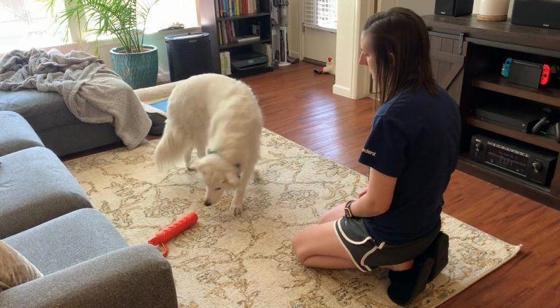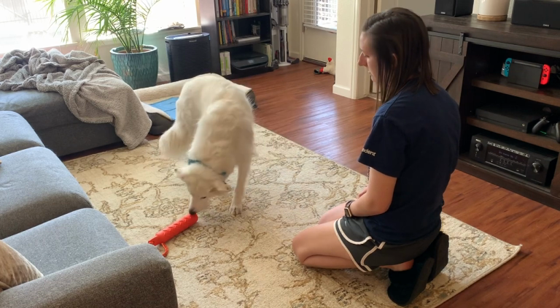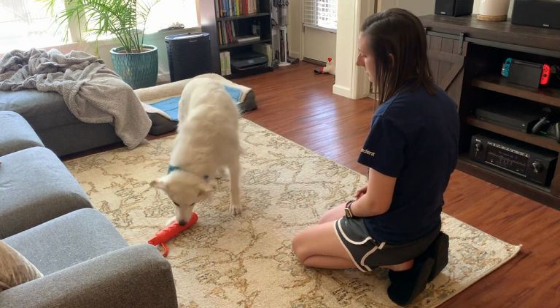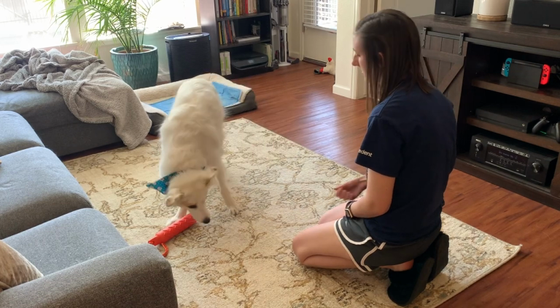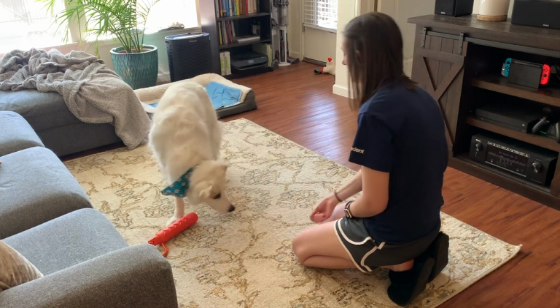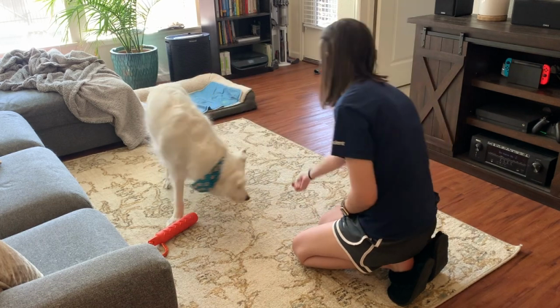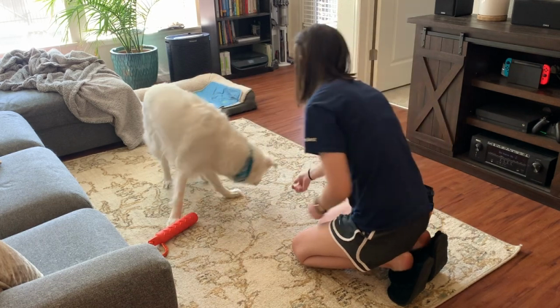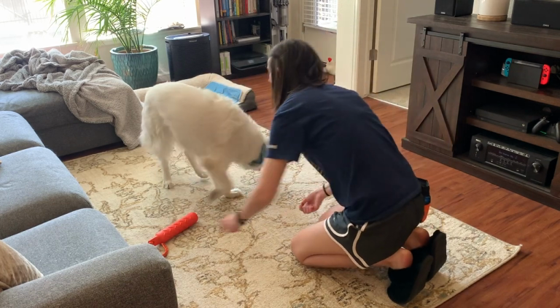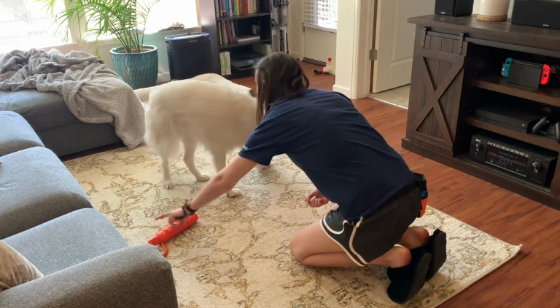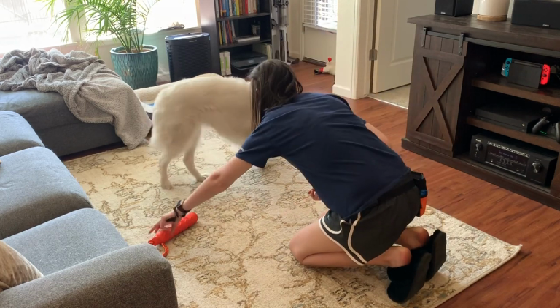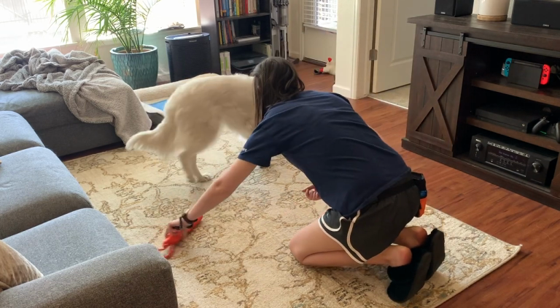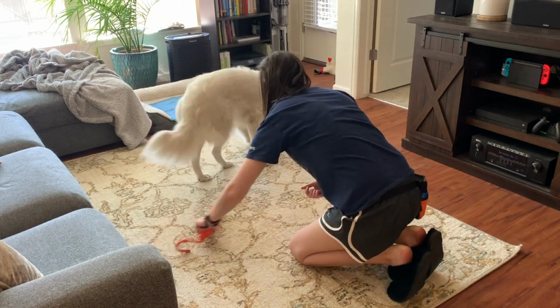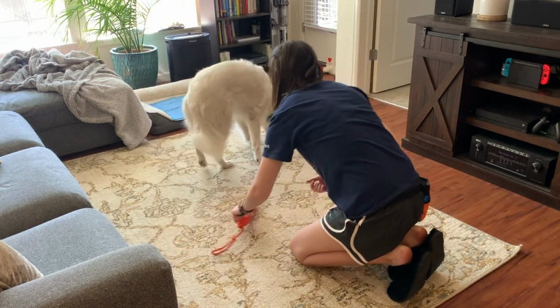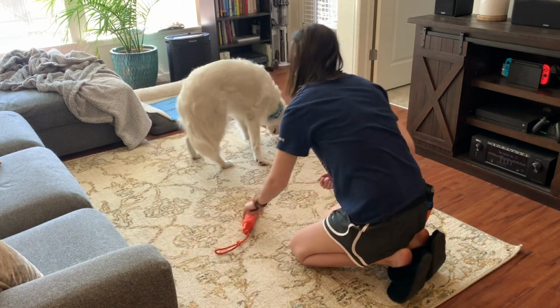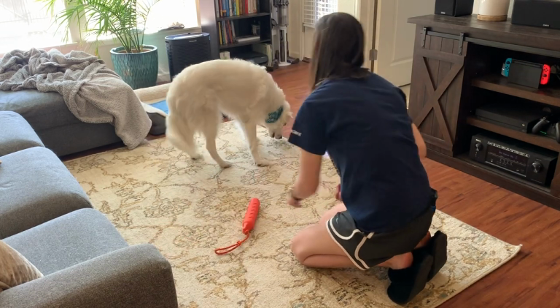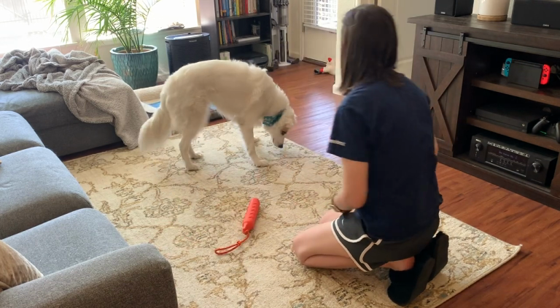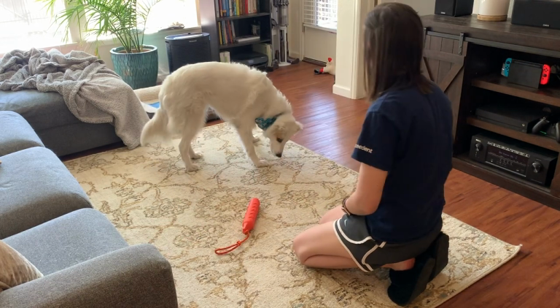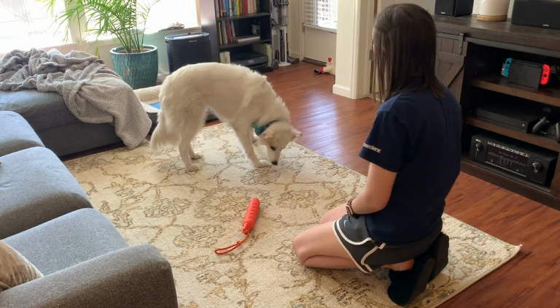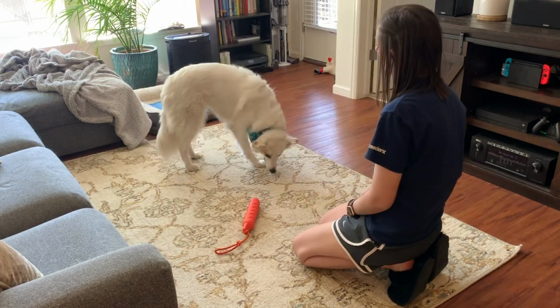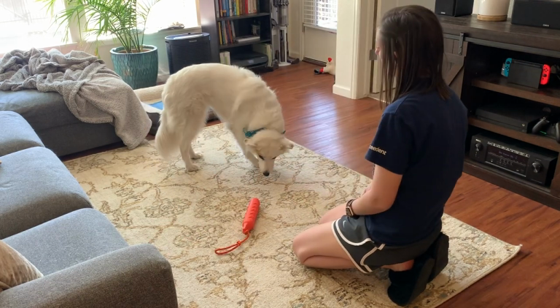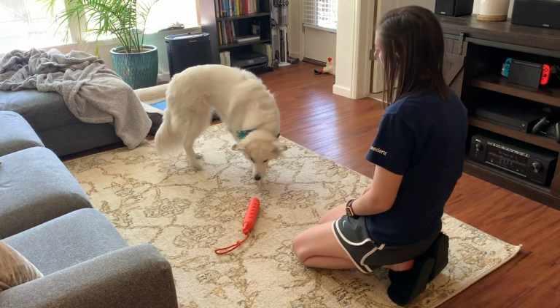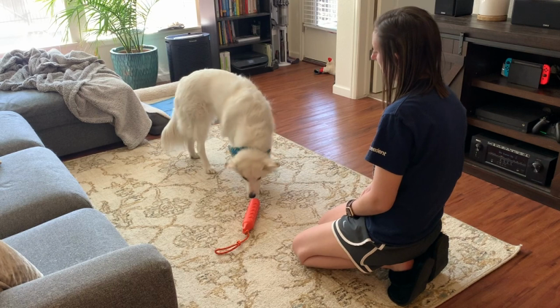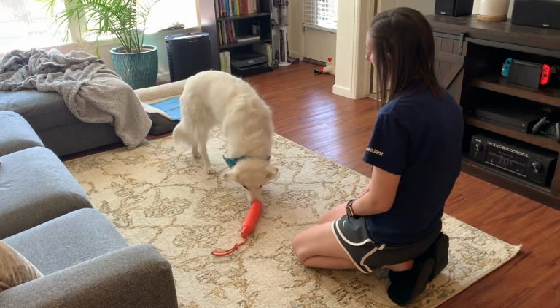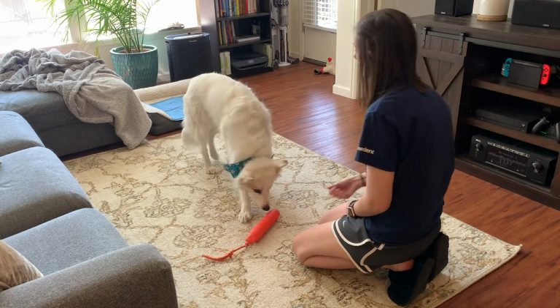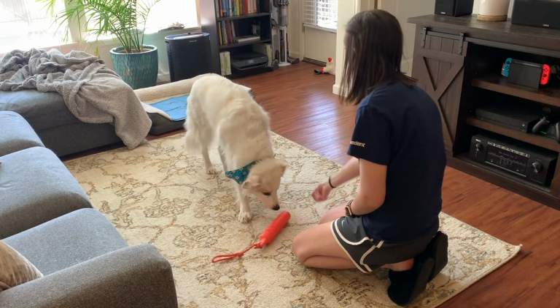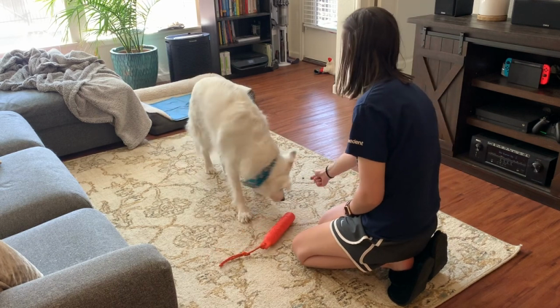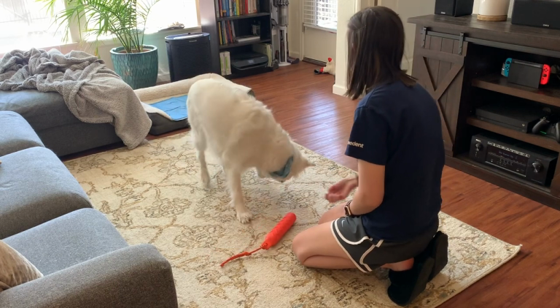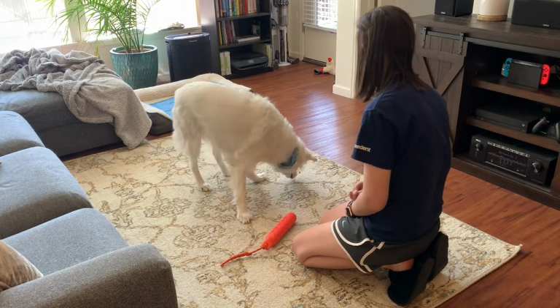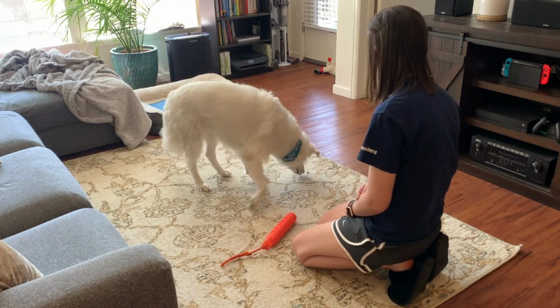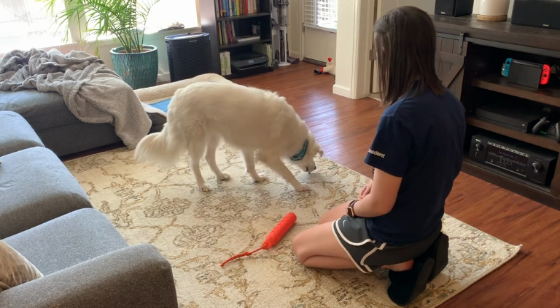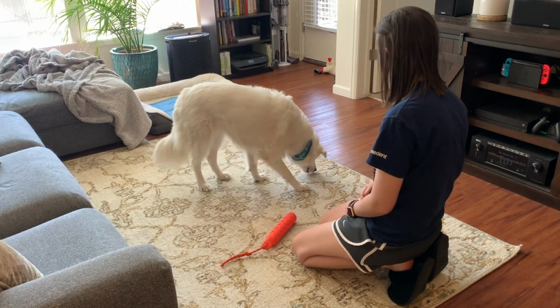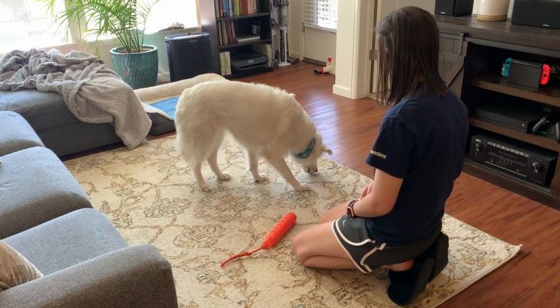I'm just clicking and treating Wrigley for engaging with the toy. If she touches it, if she noses at it, any engagement with the toy earns a click and a treat.